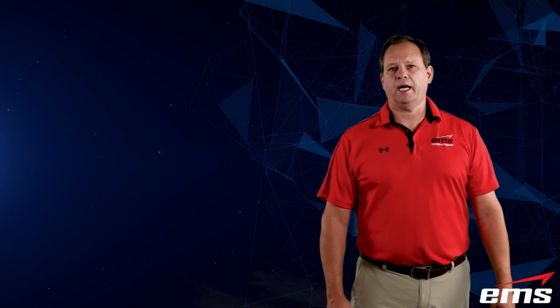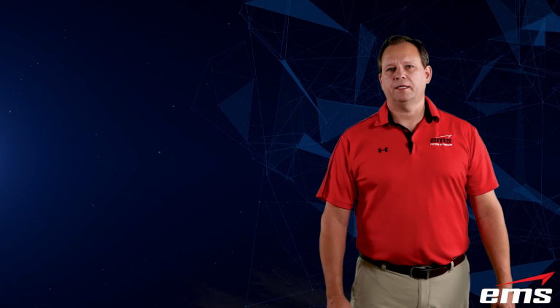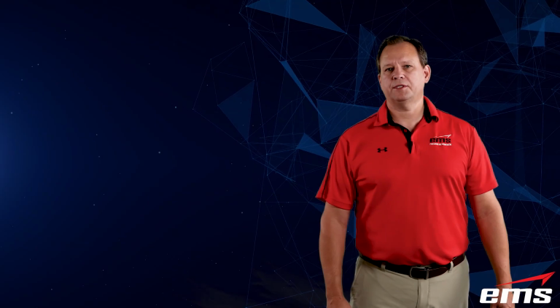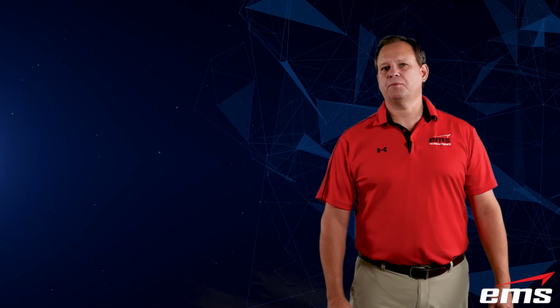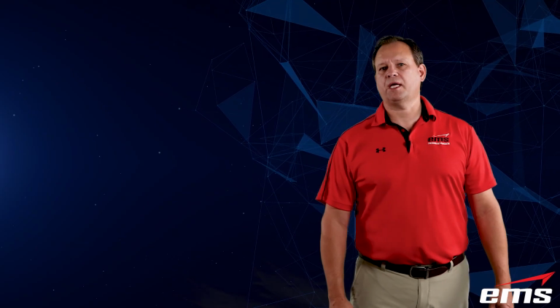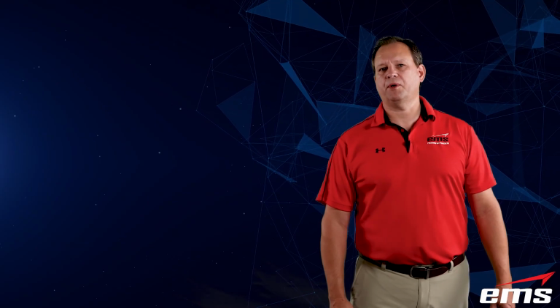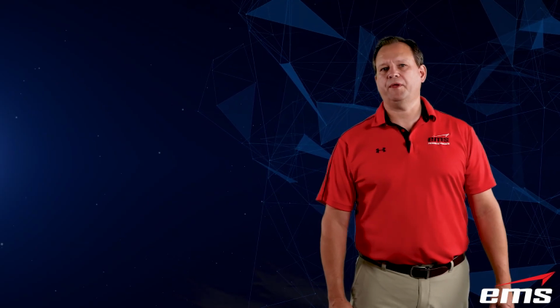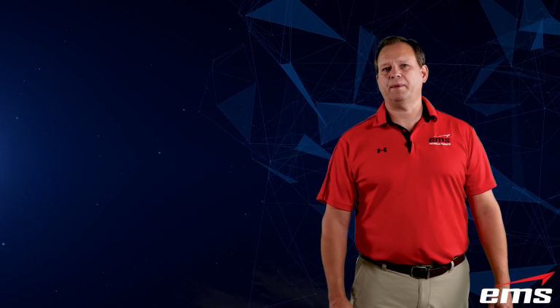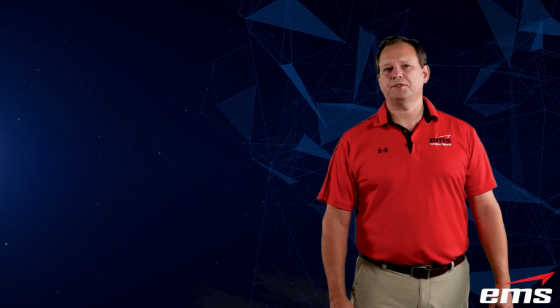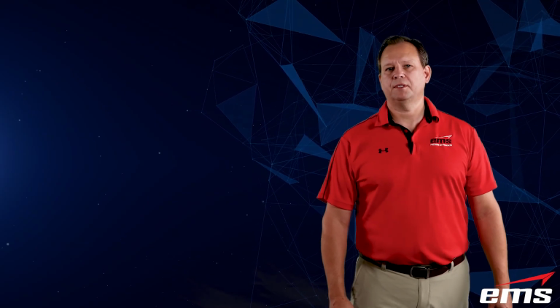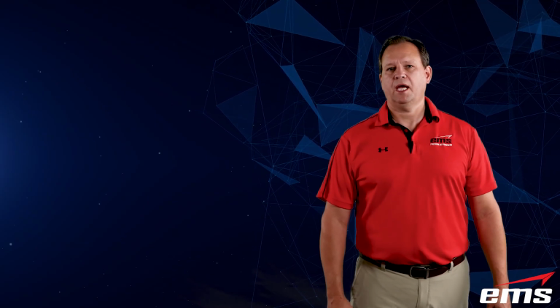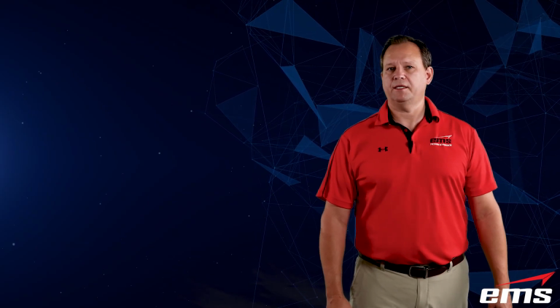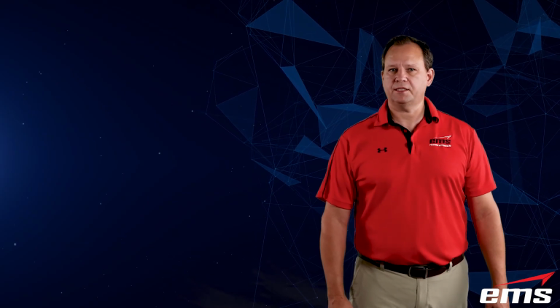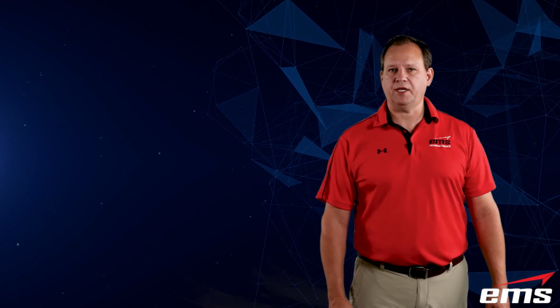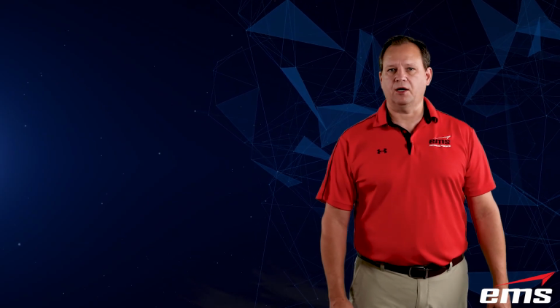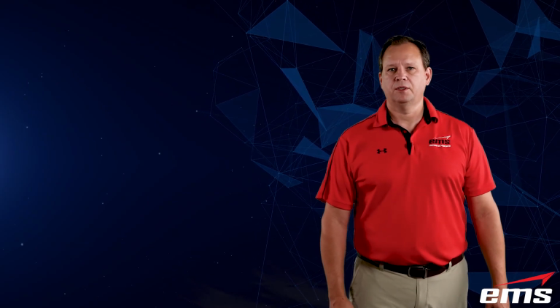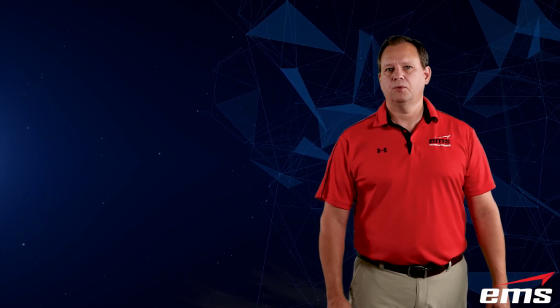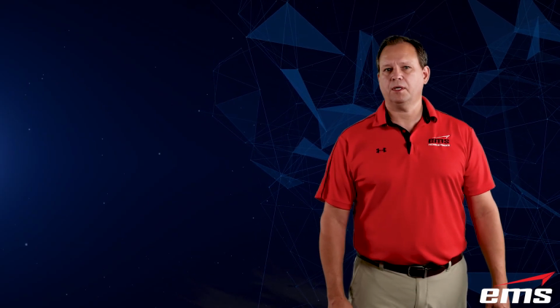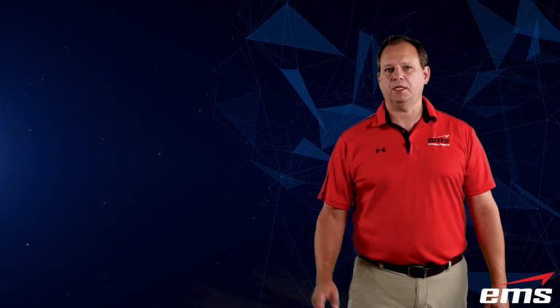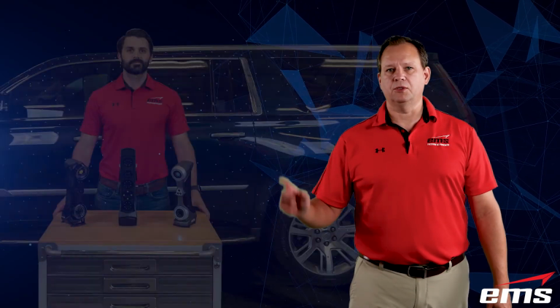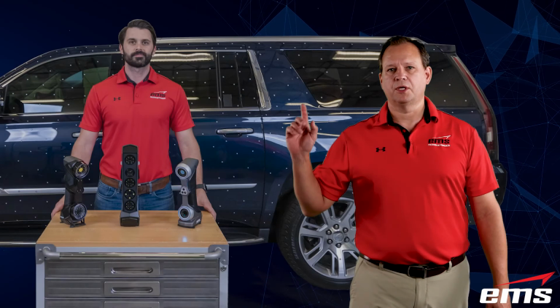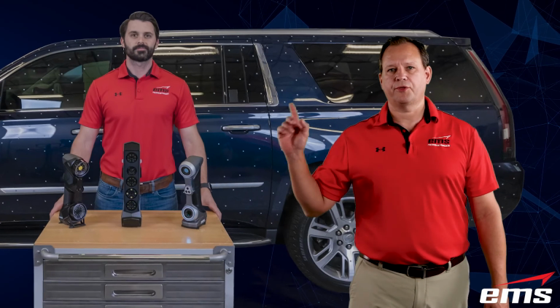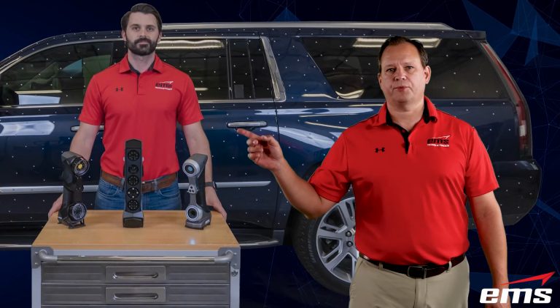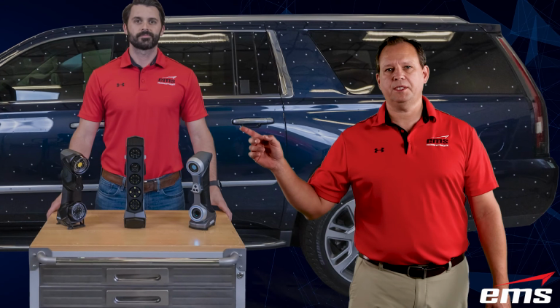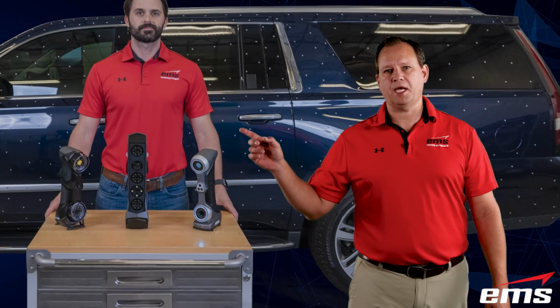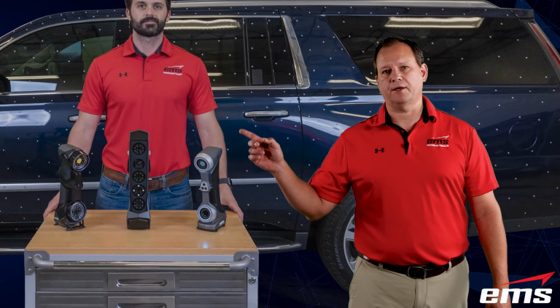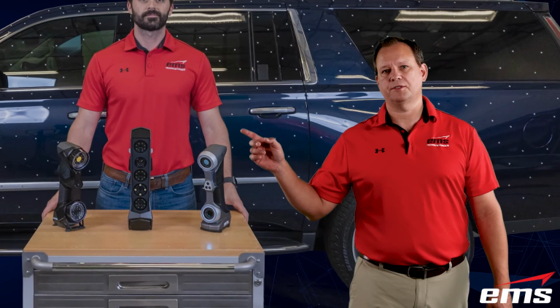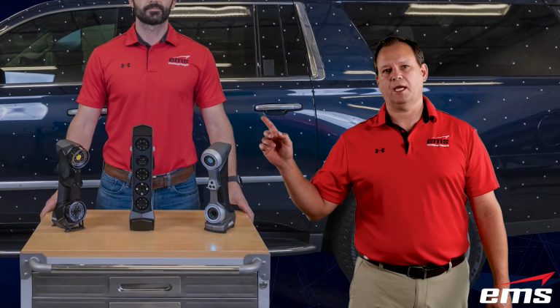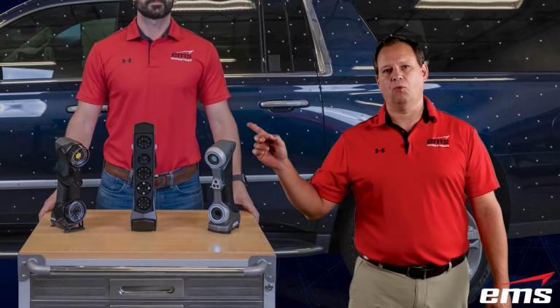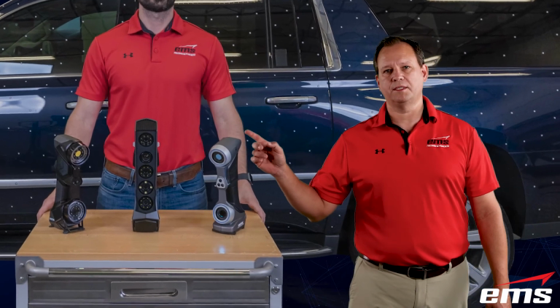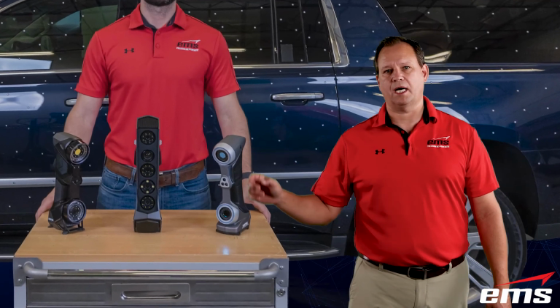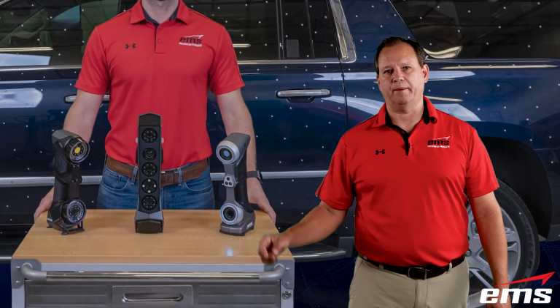Hi, this is Mark Kemper with EMS, and in this video we're going to use three scanners at one time.